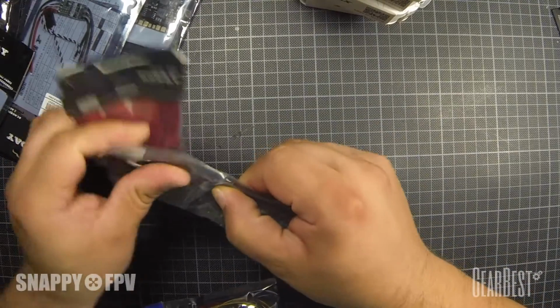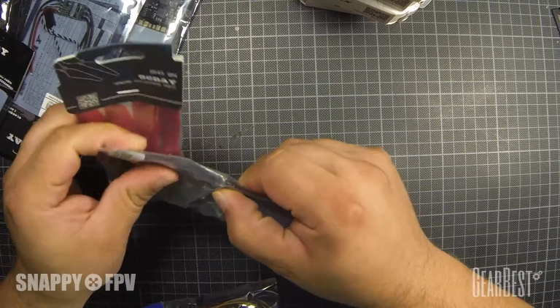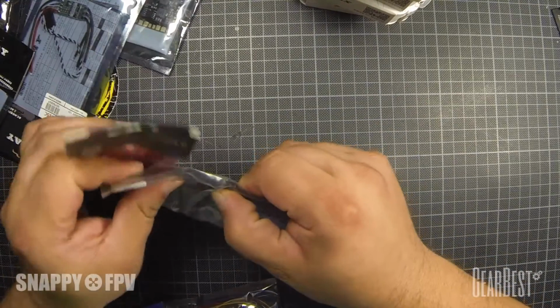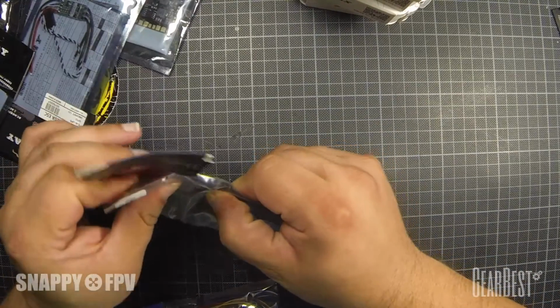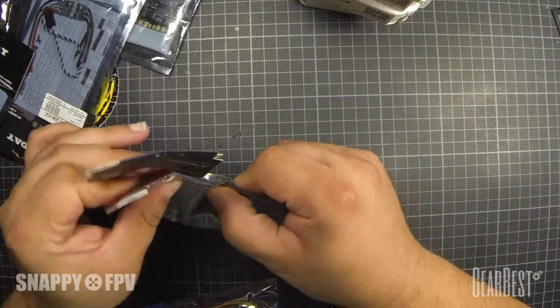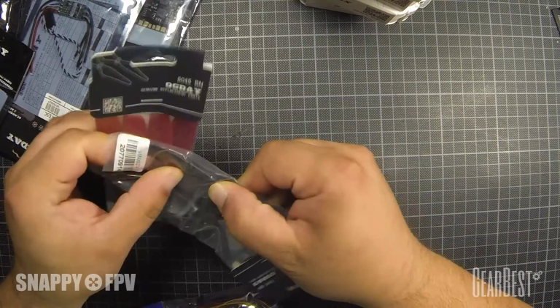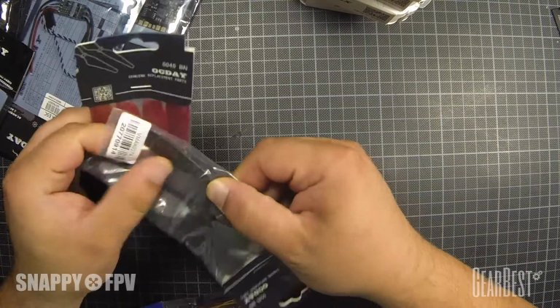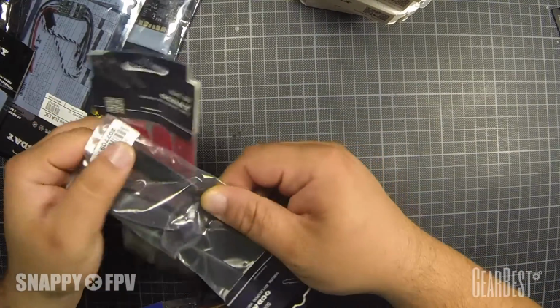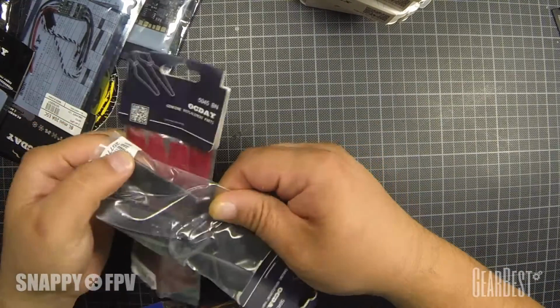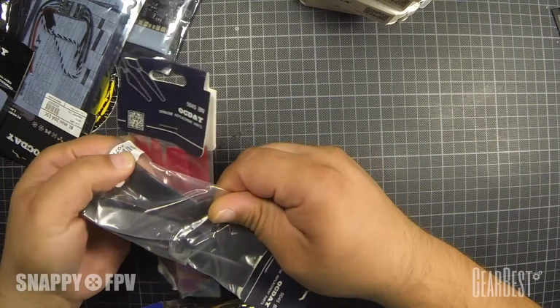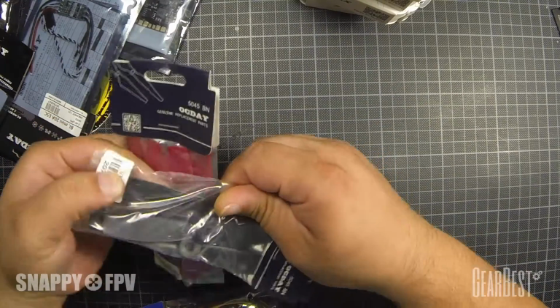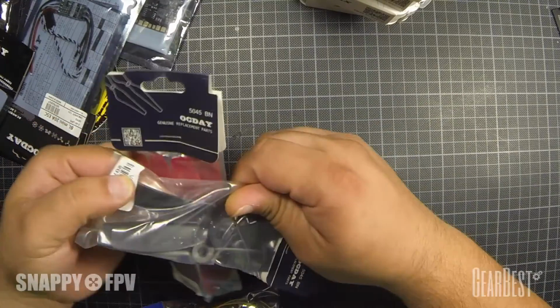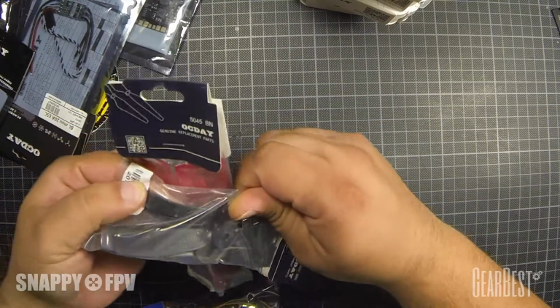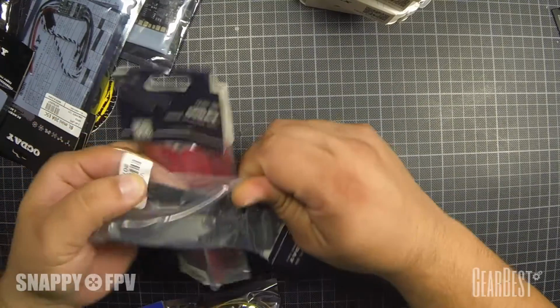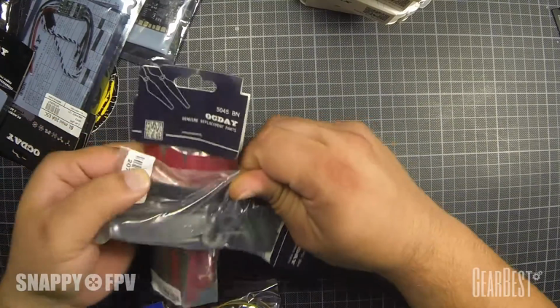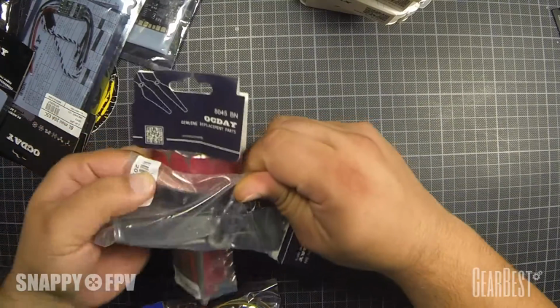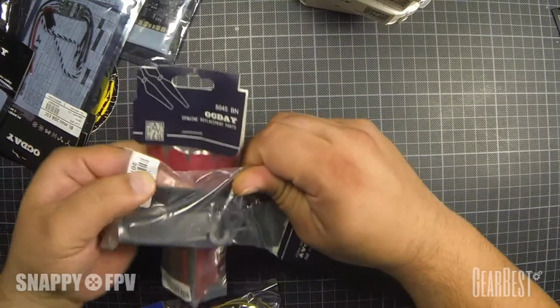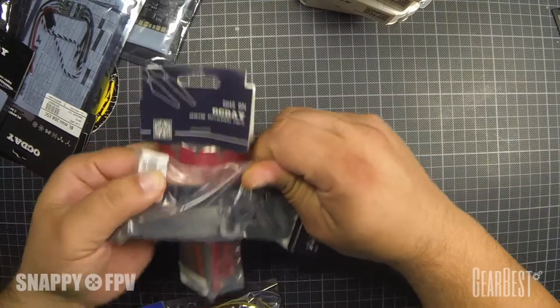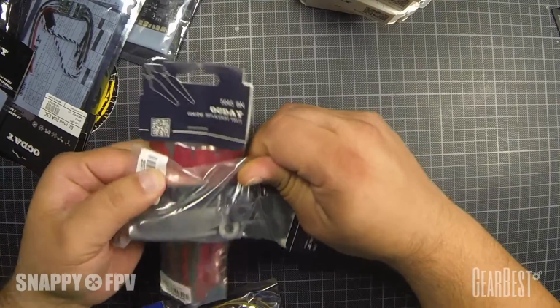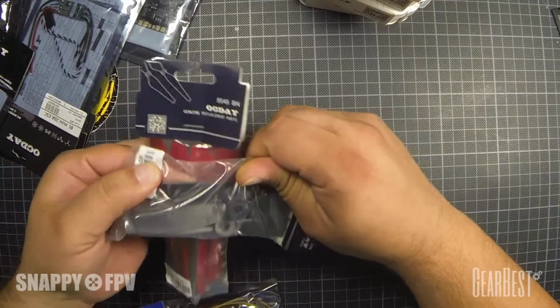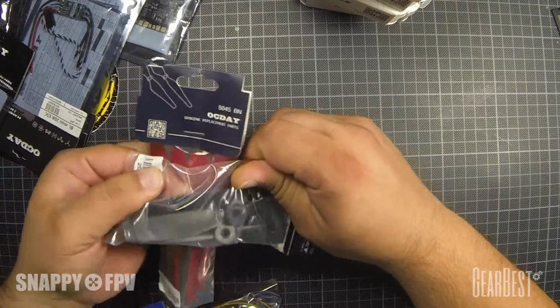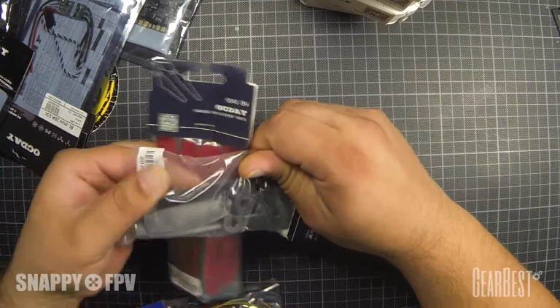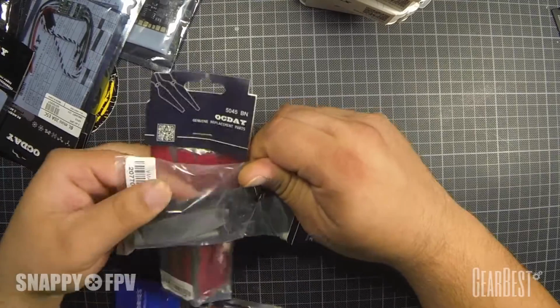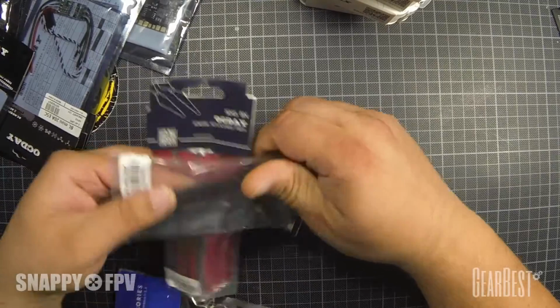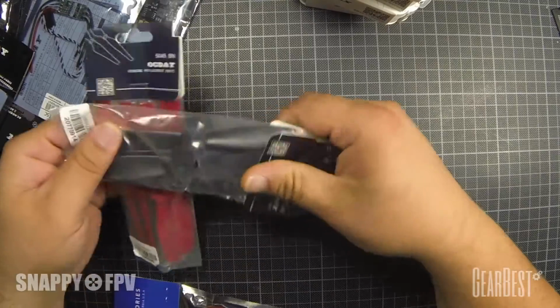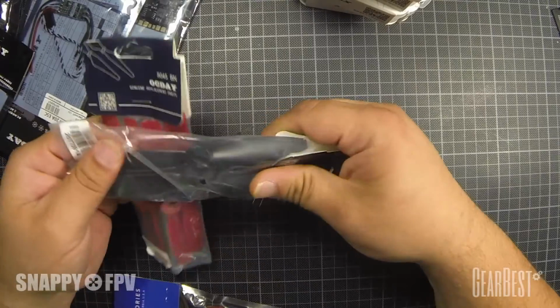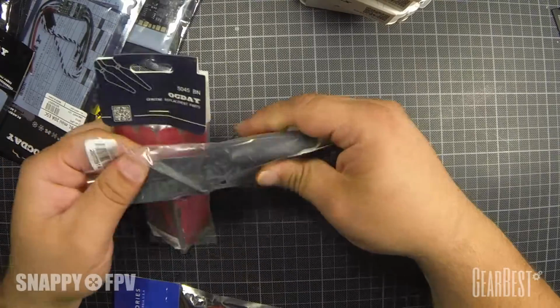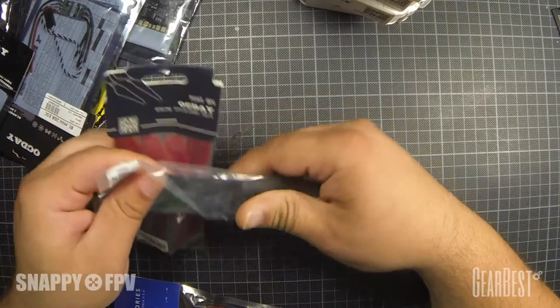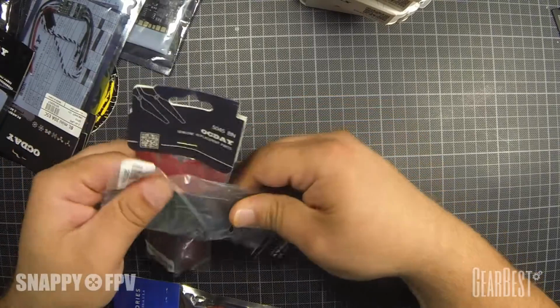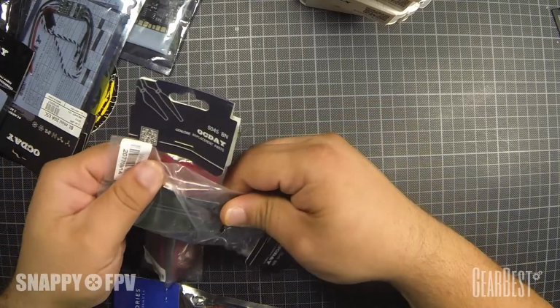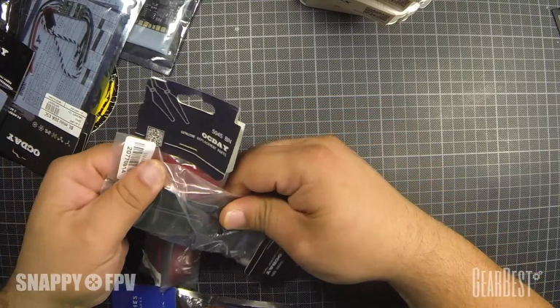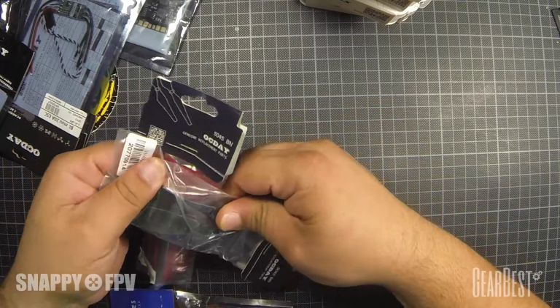These are indestructibles, so you can't break them — really cool.